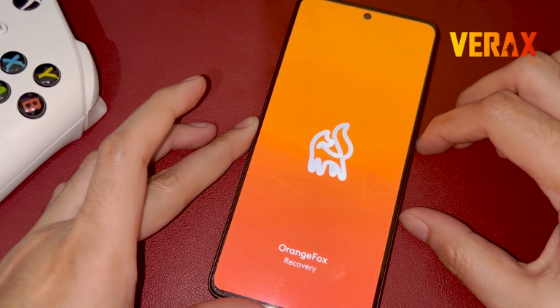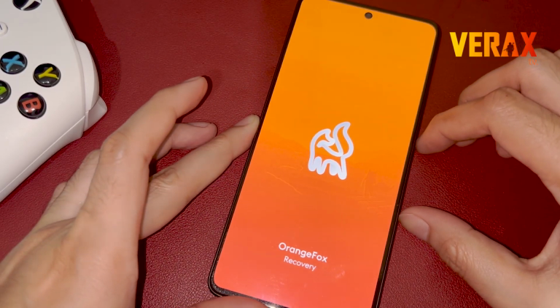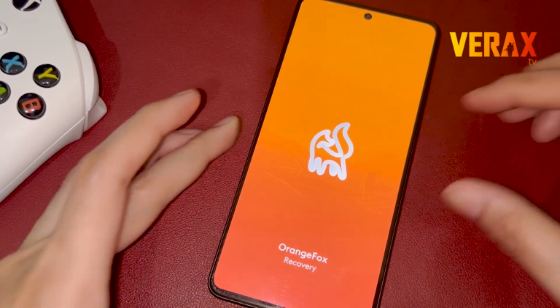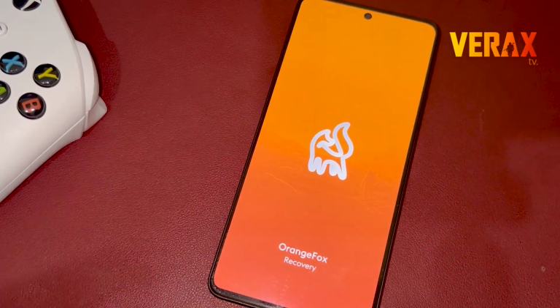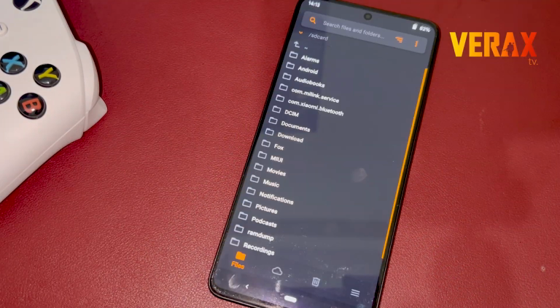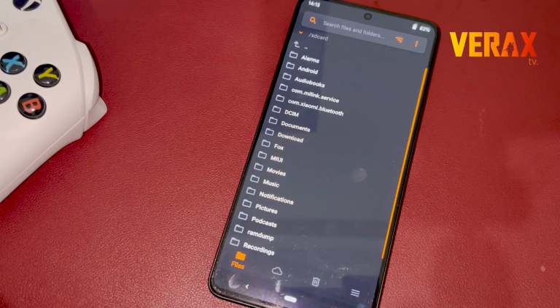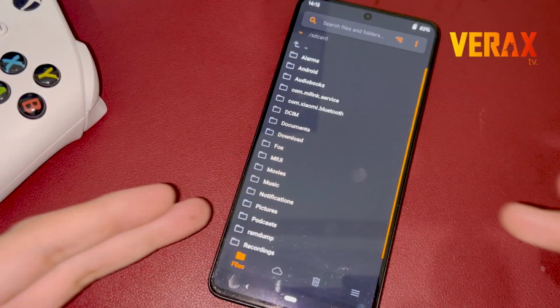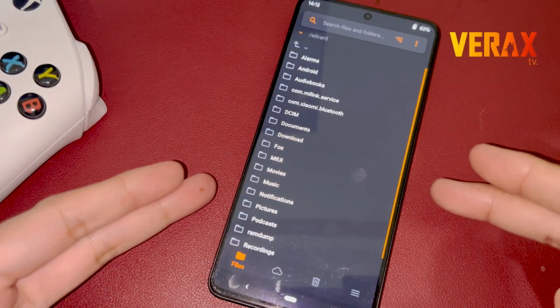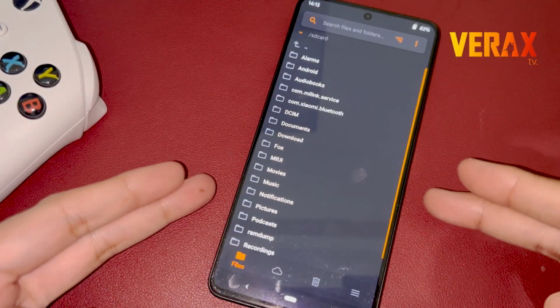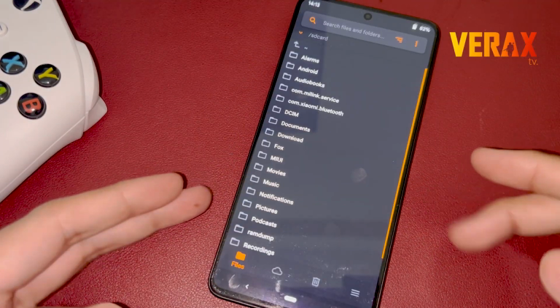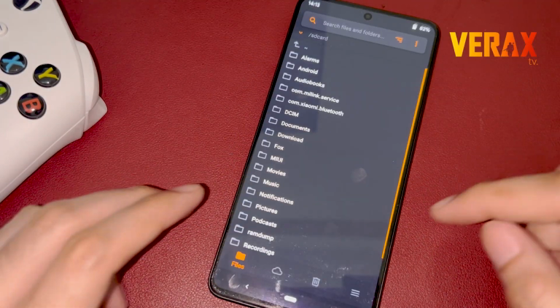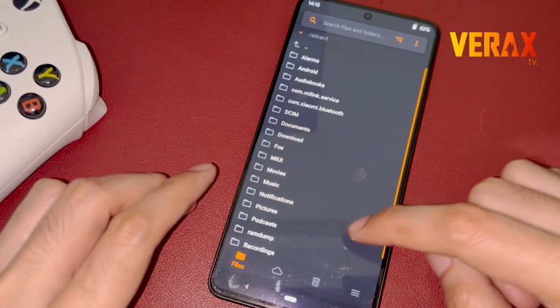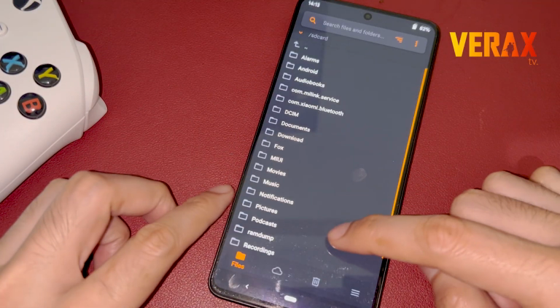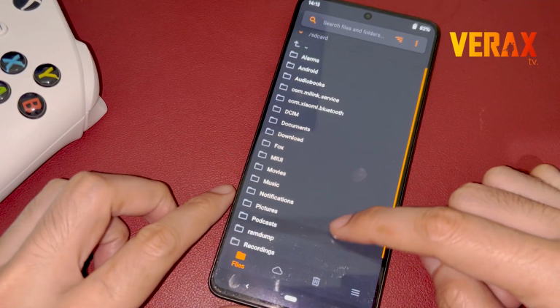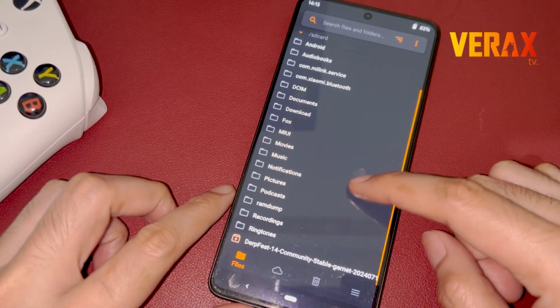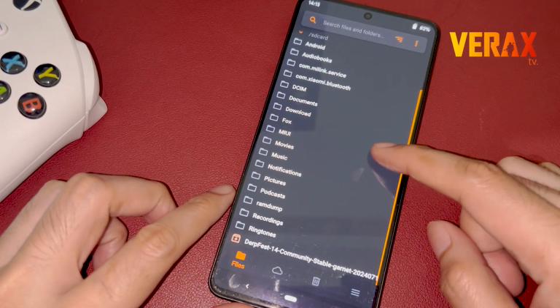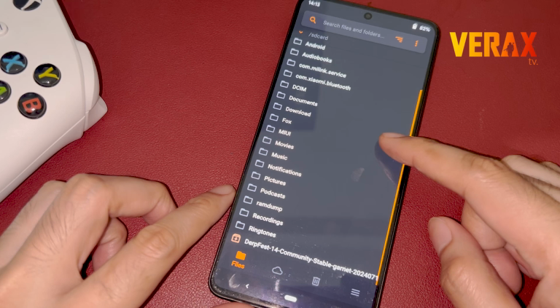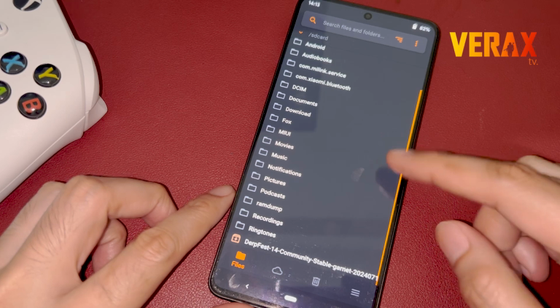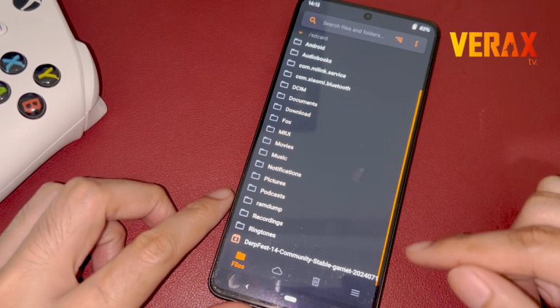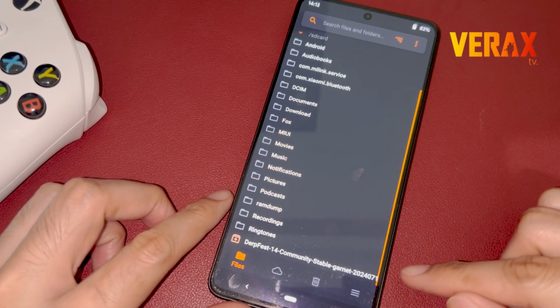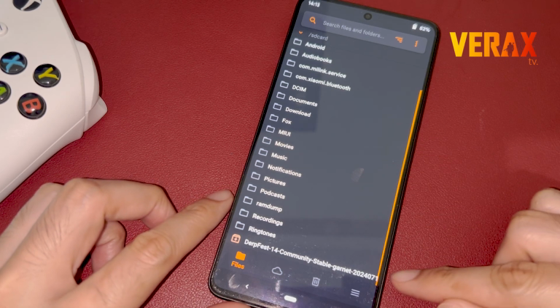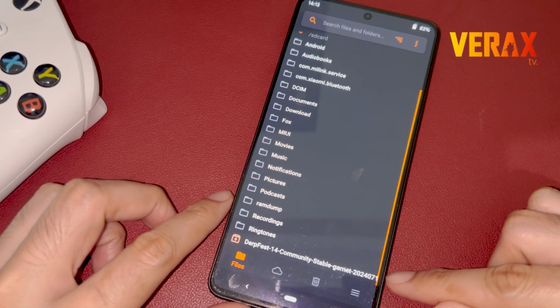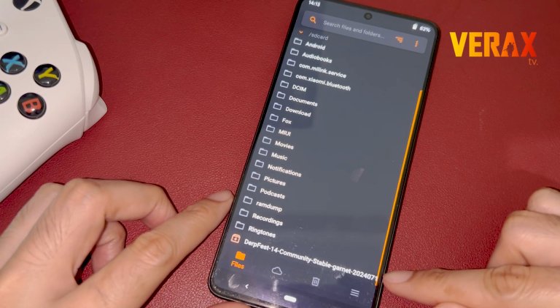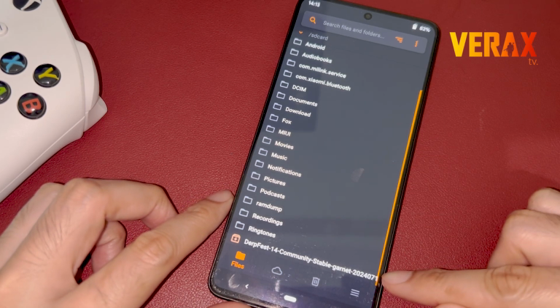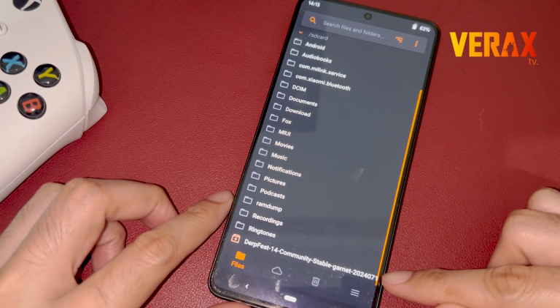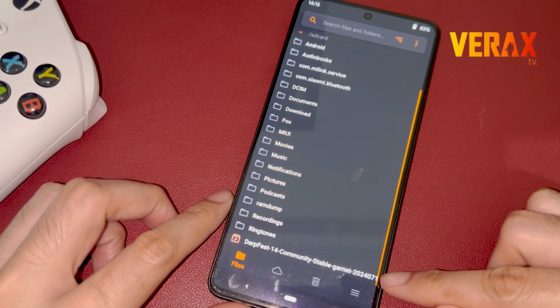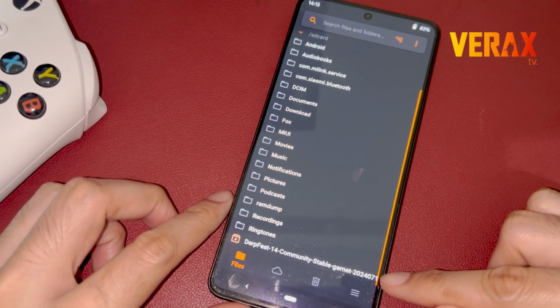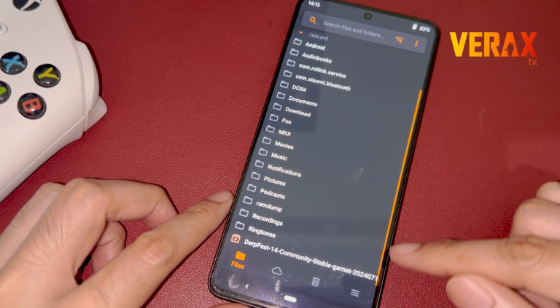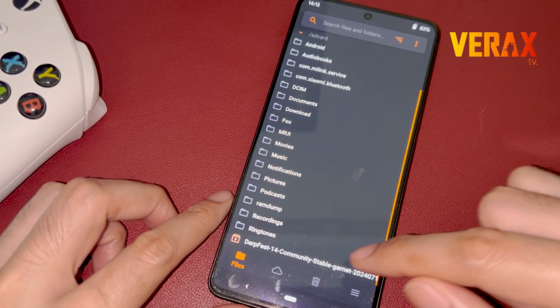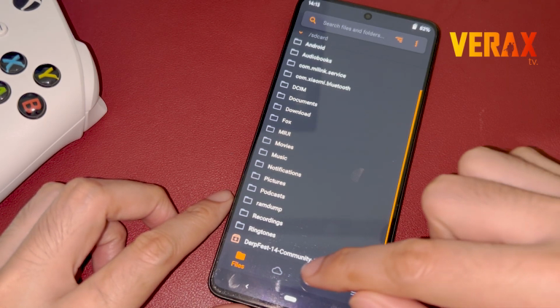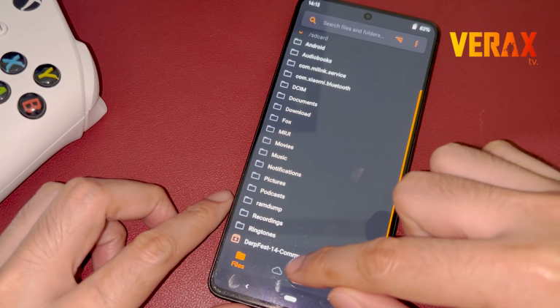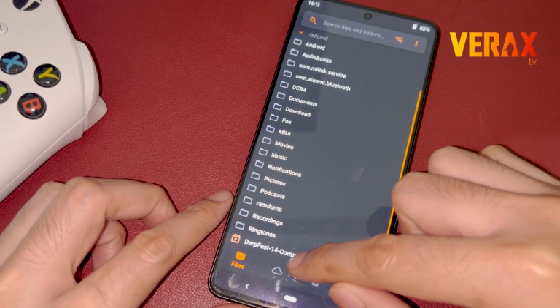Inside Orange Fox Recovery, find the downloaded ROM and flash it without changing any settings.